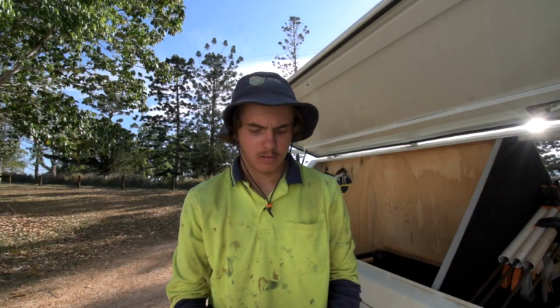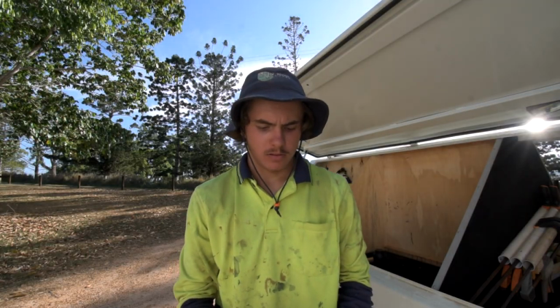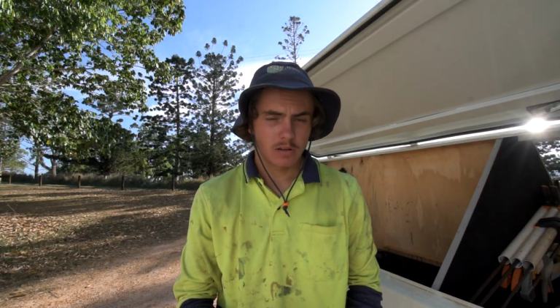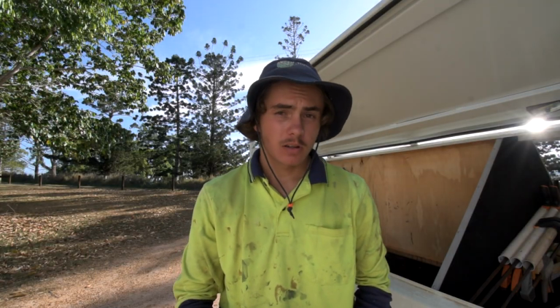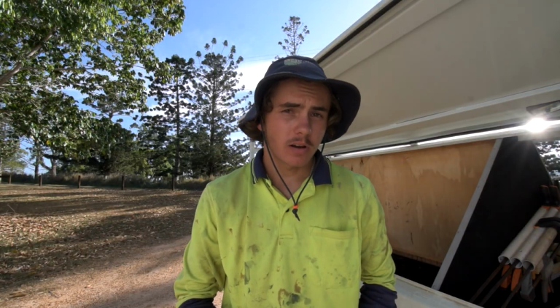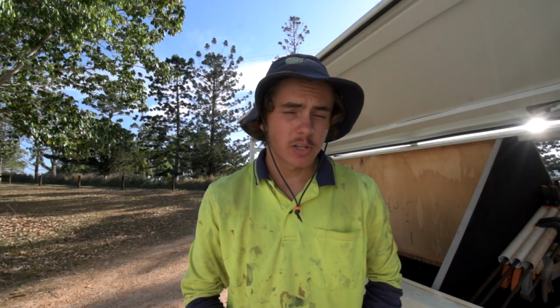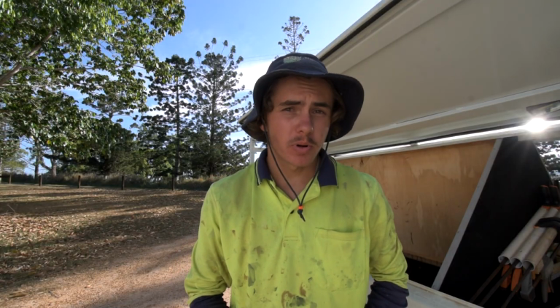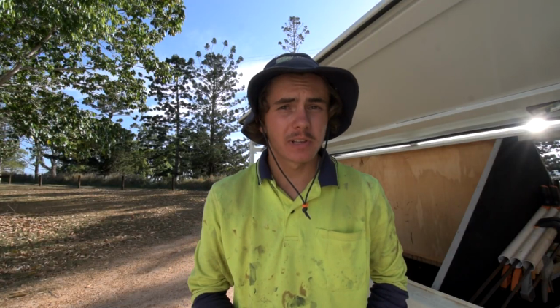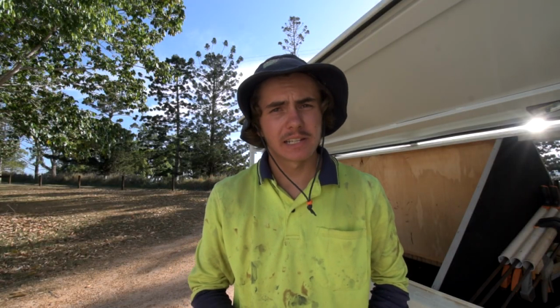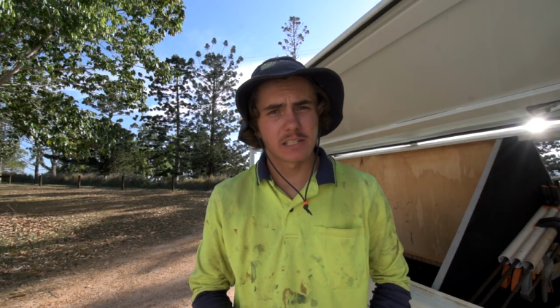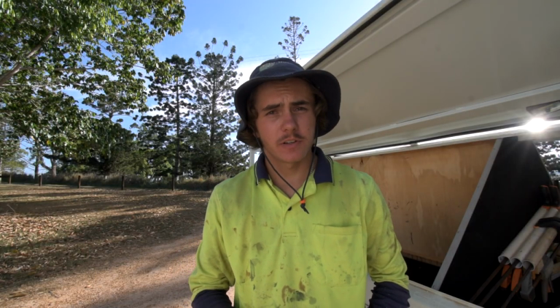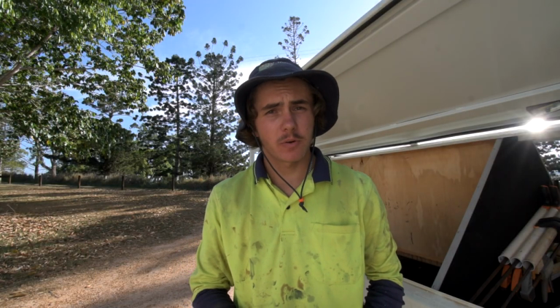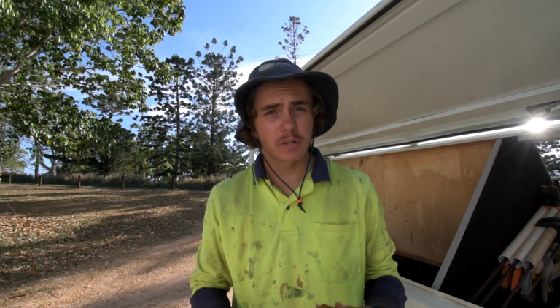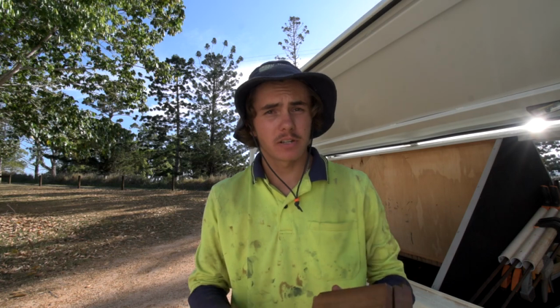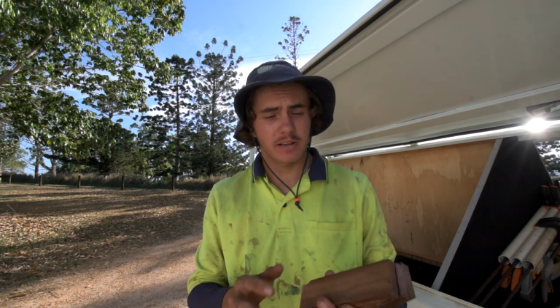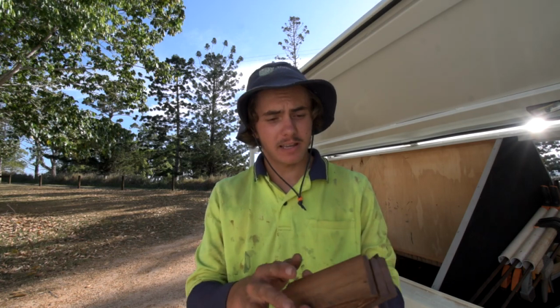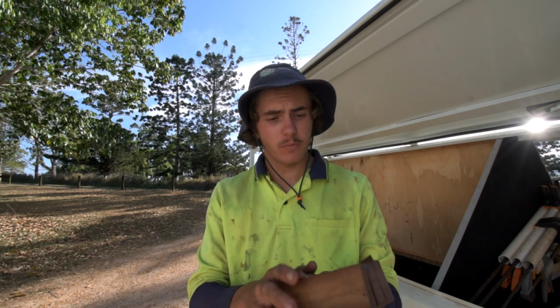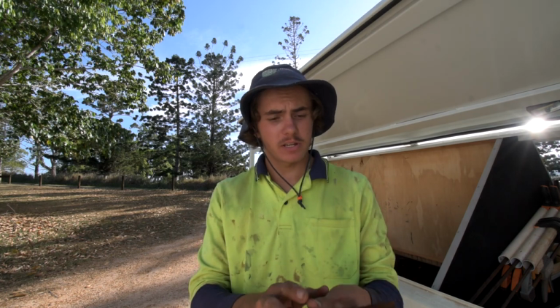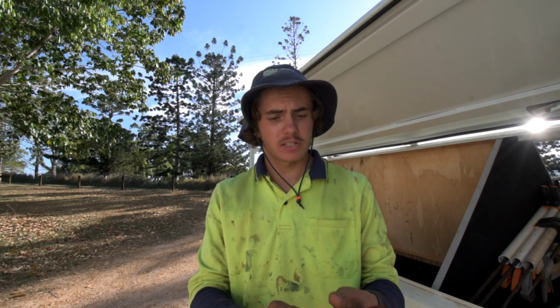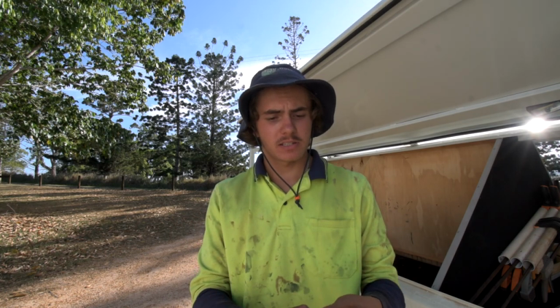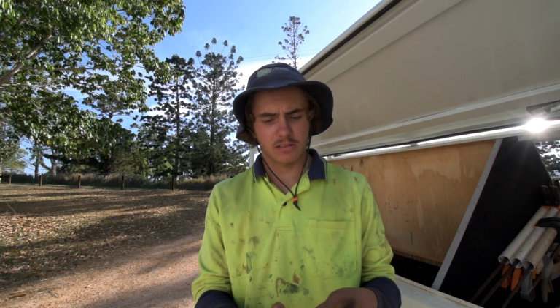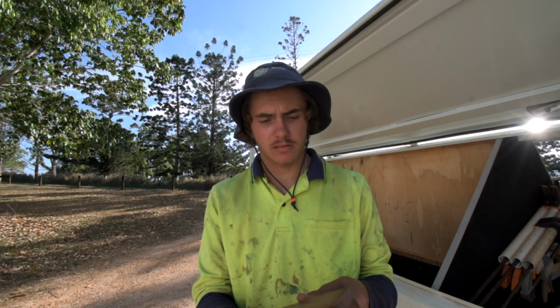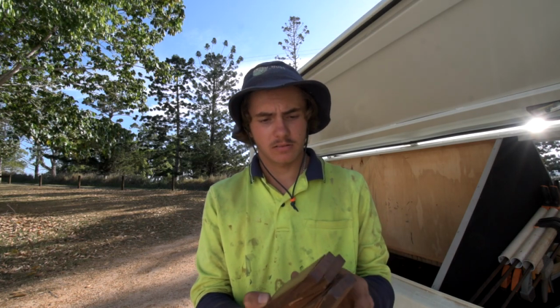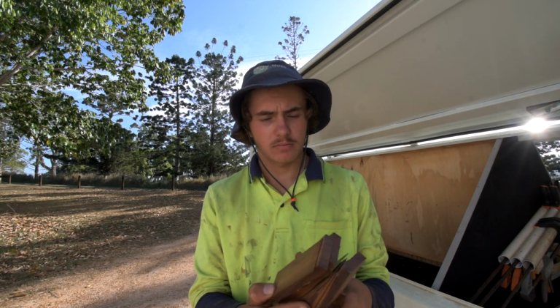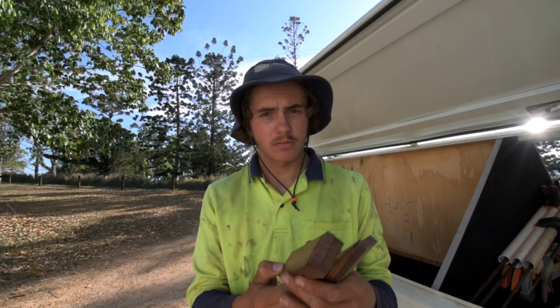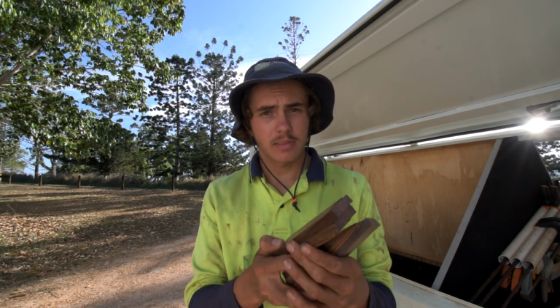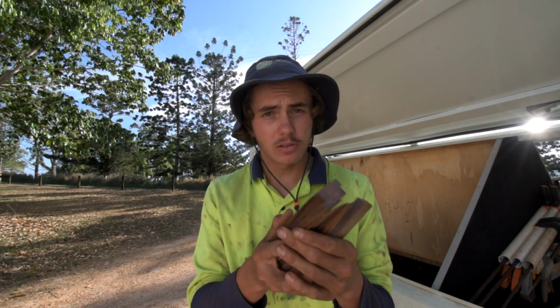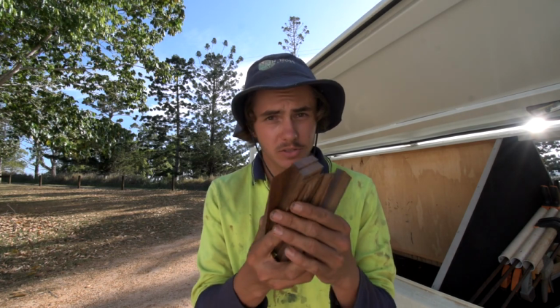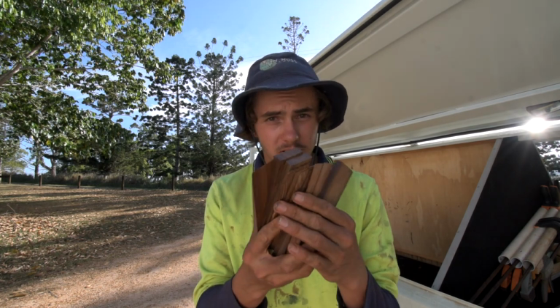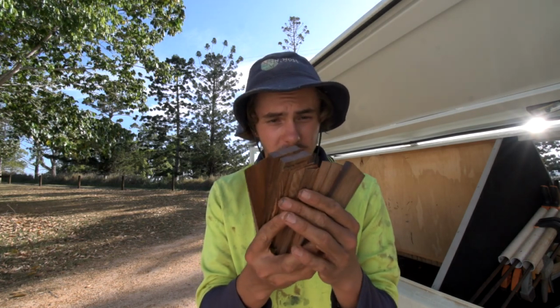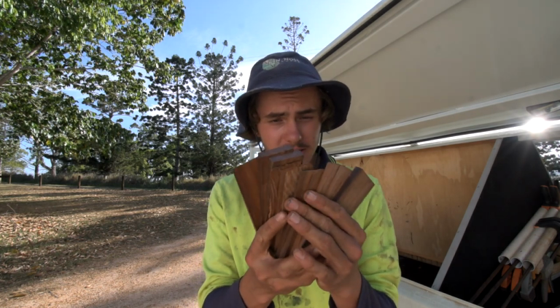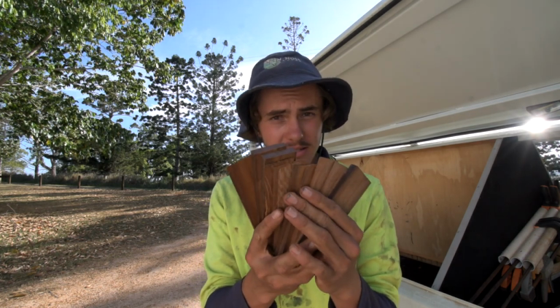All right, you probably clicked this video wanting to know how to cut wedges that look just like these.